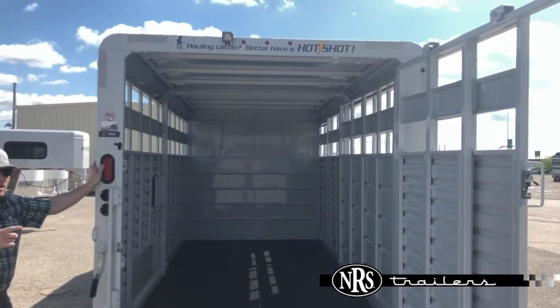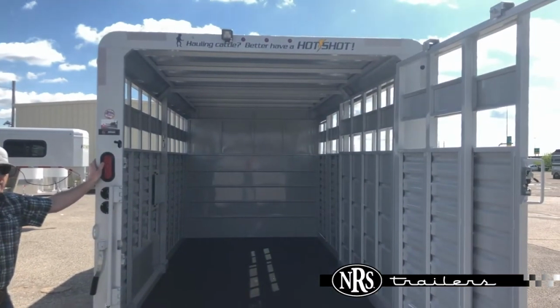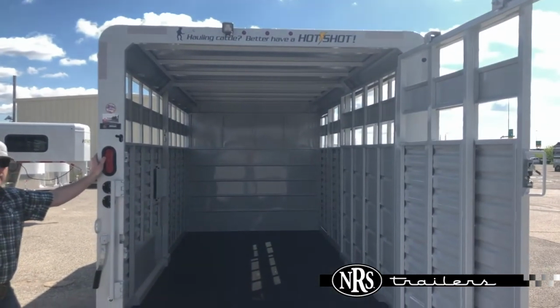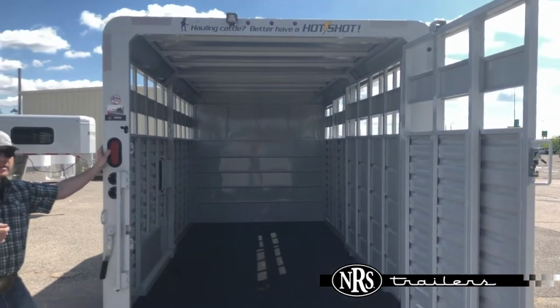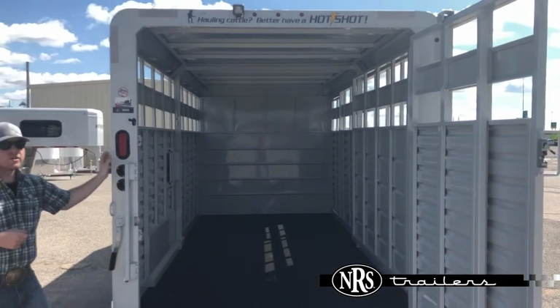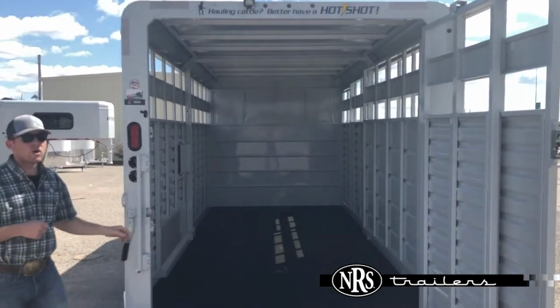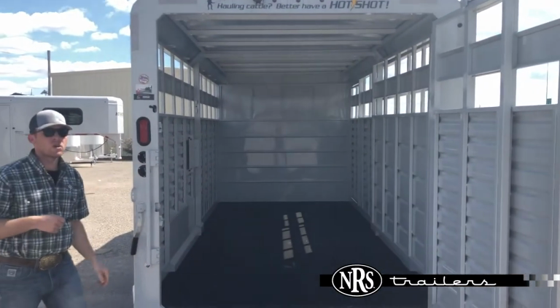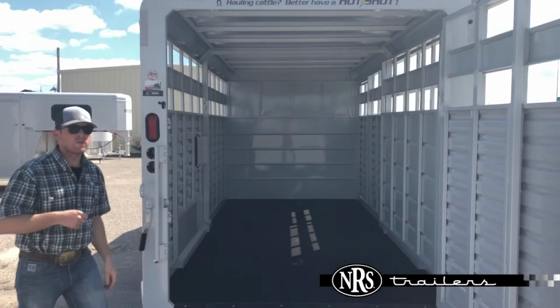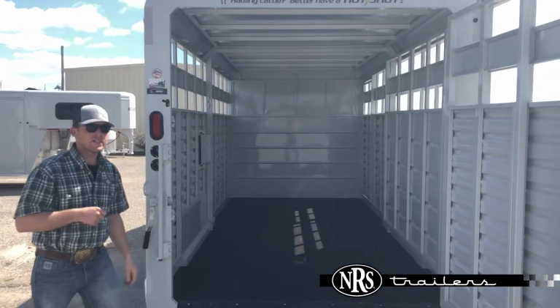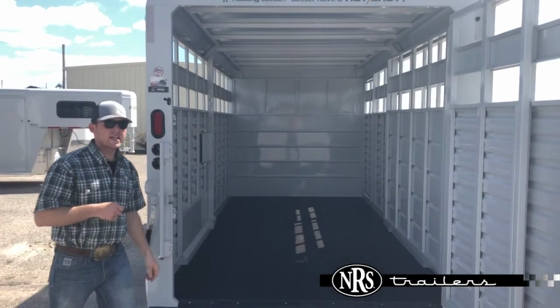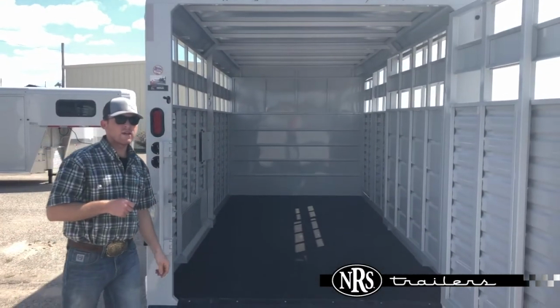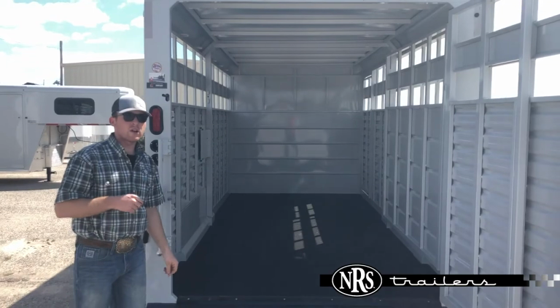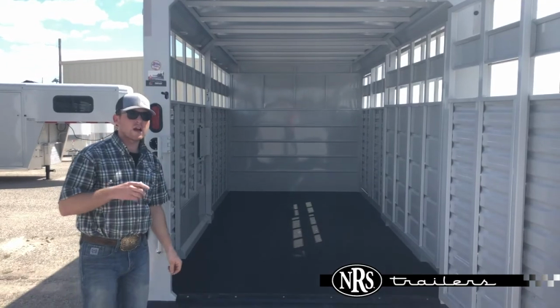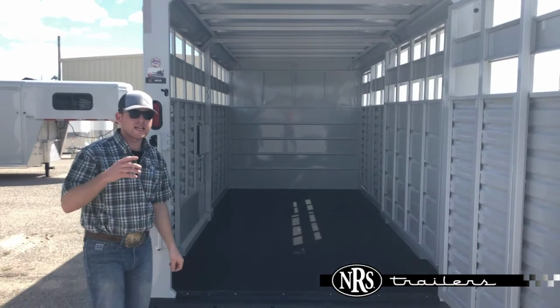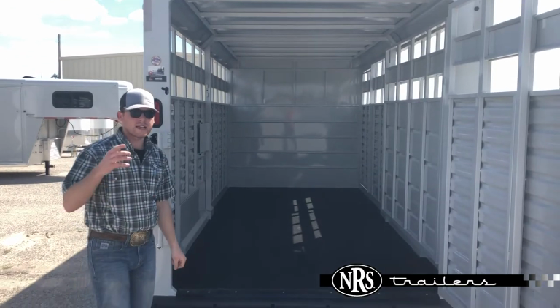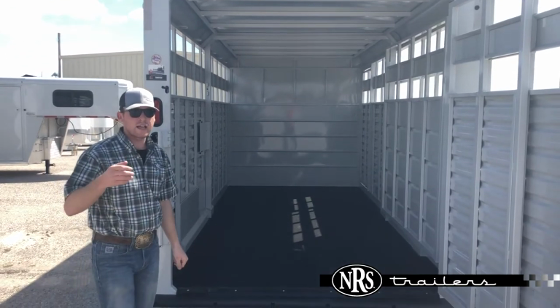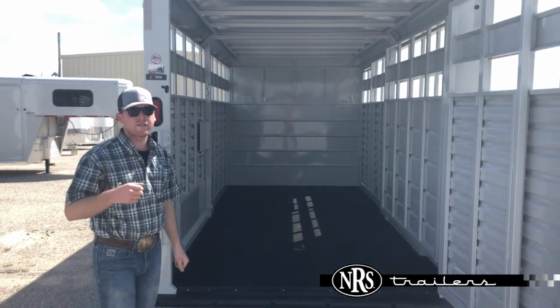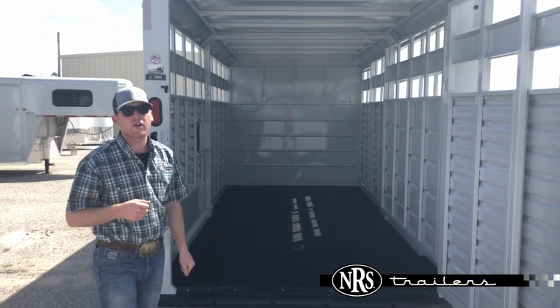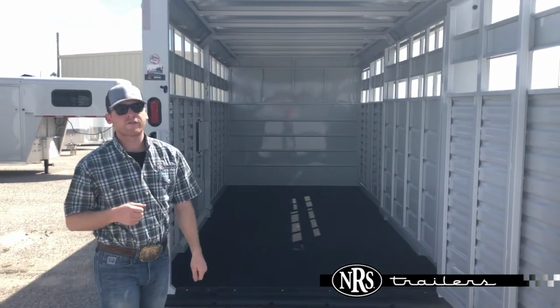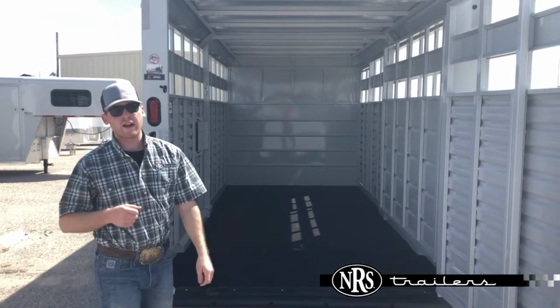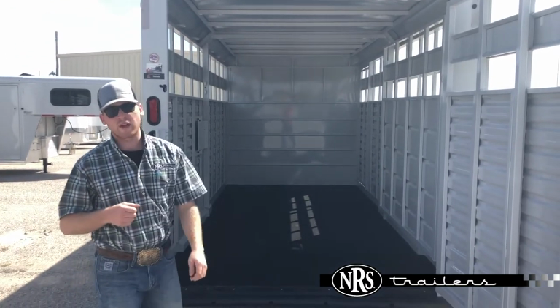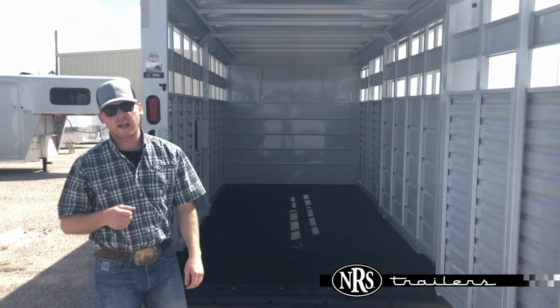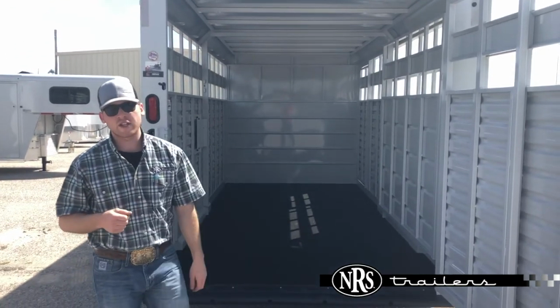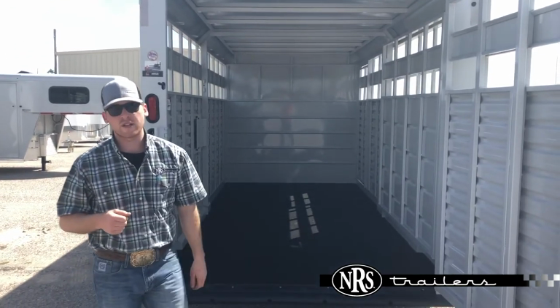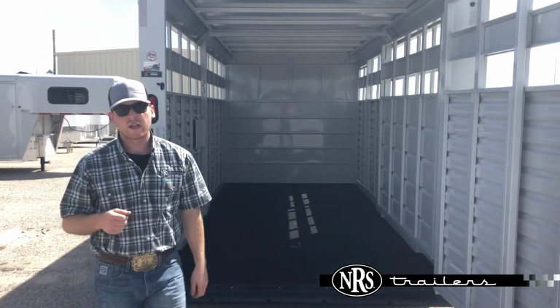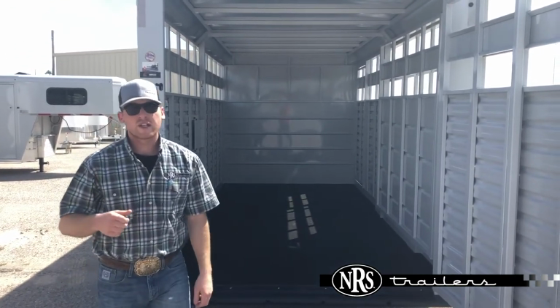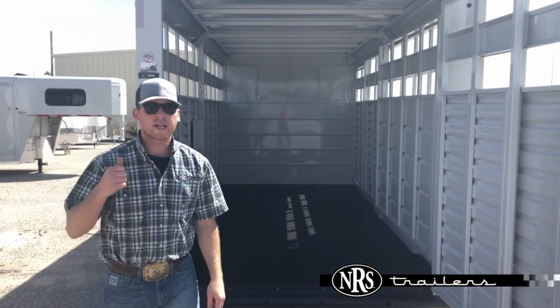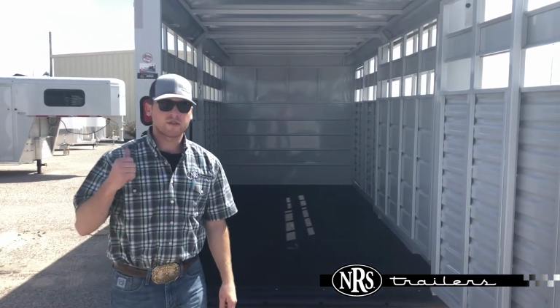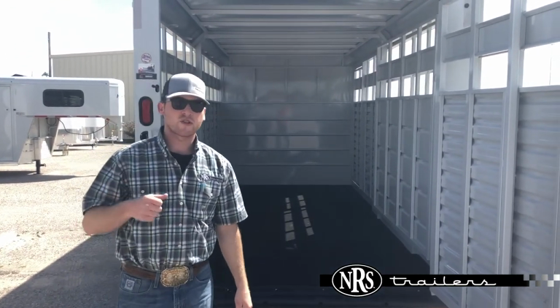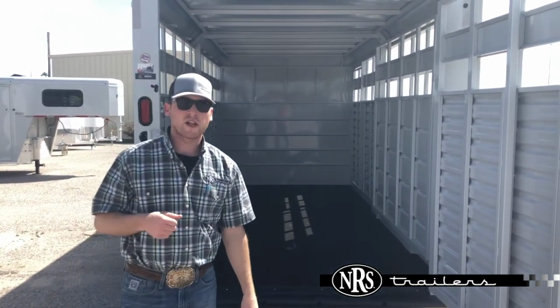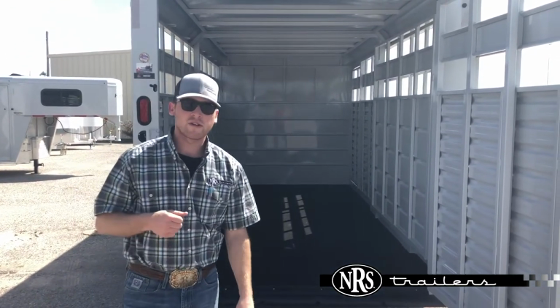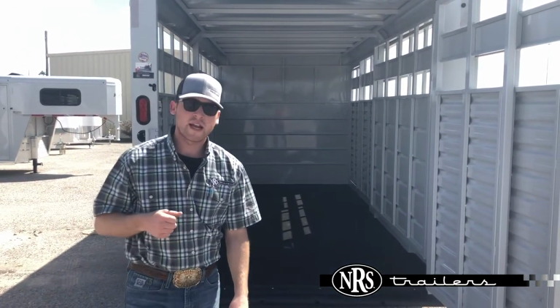Come down here to Oklahoma City or contact any of our other five locations. Check out this trailer today.